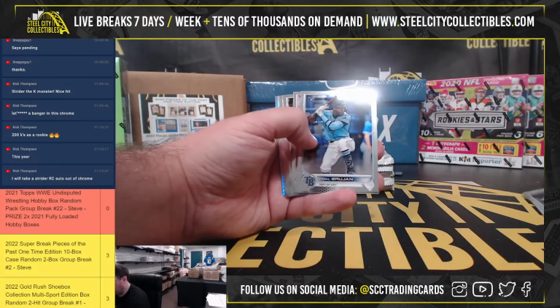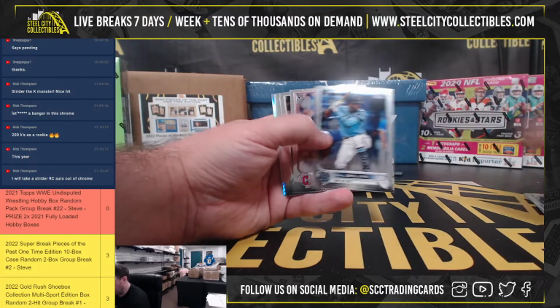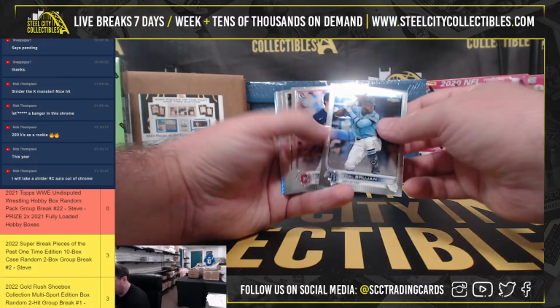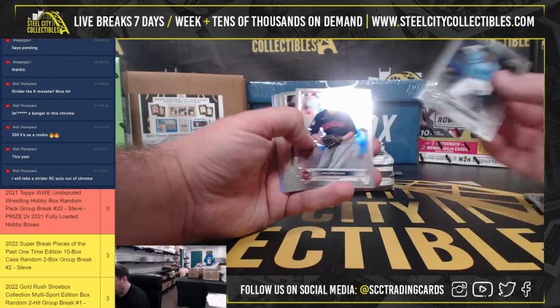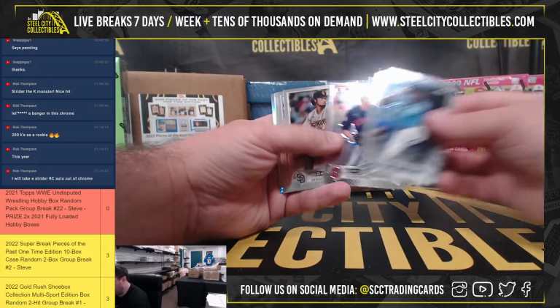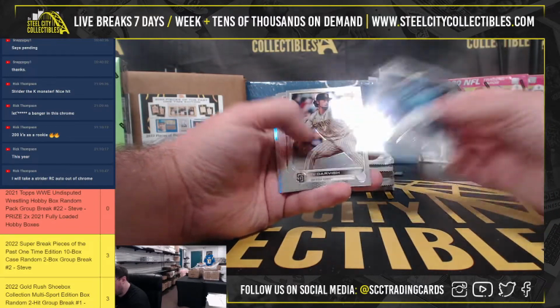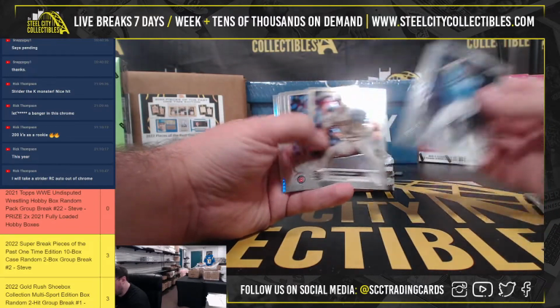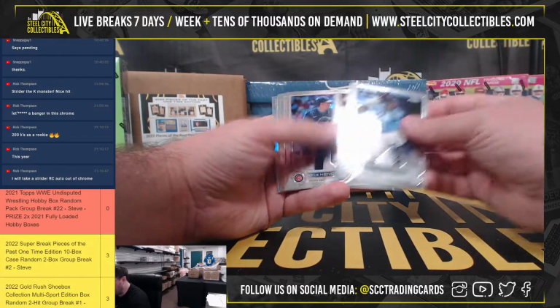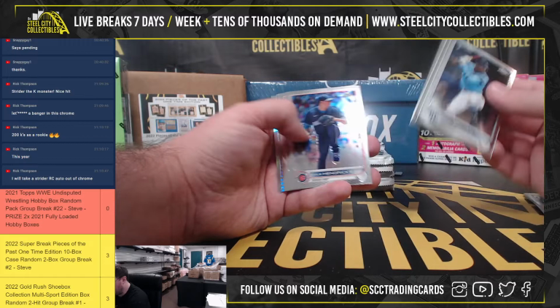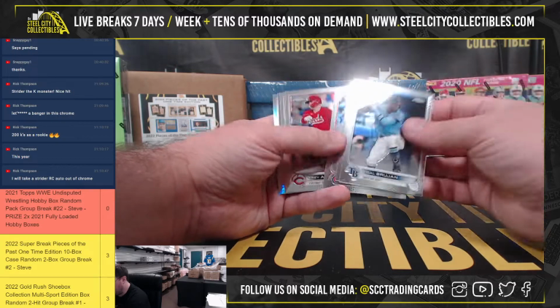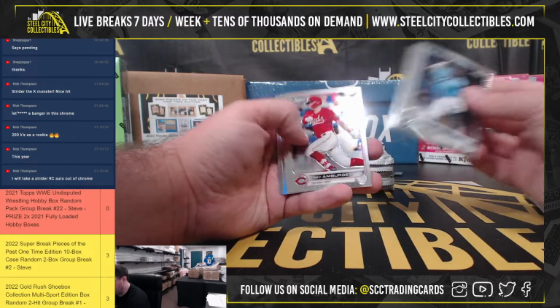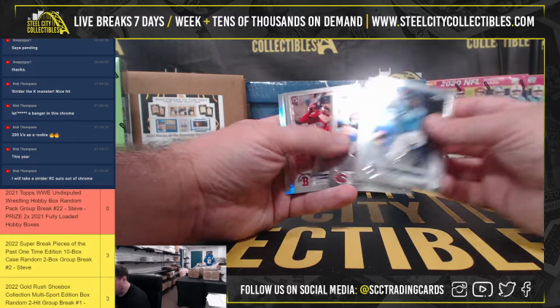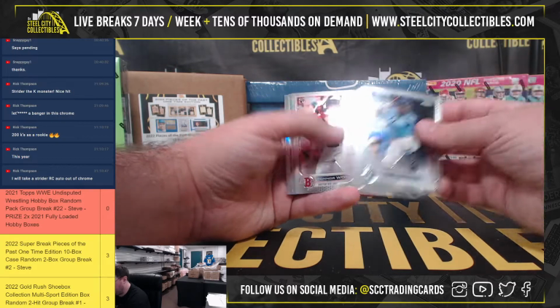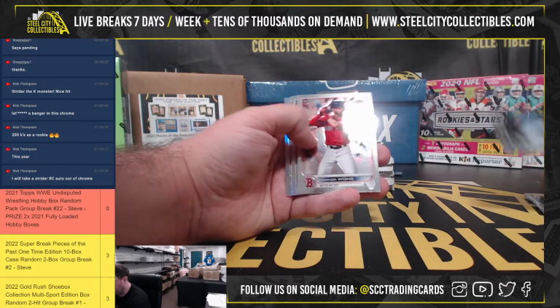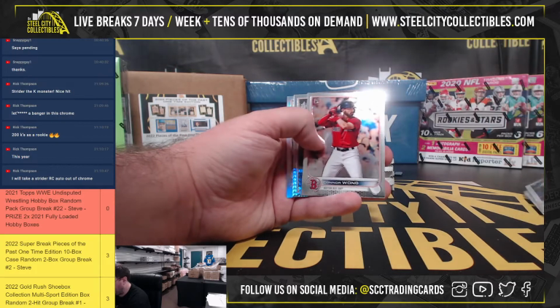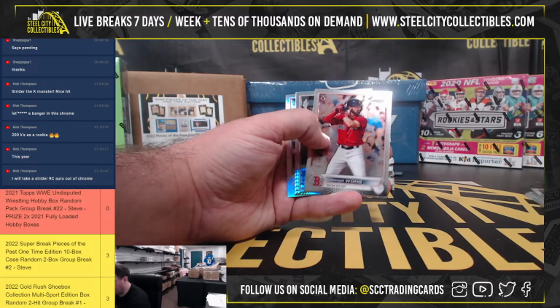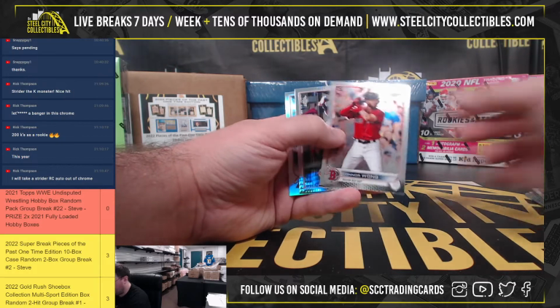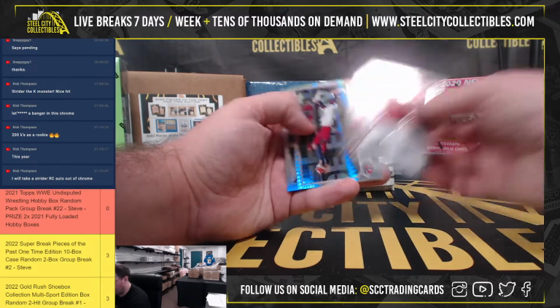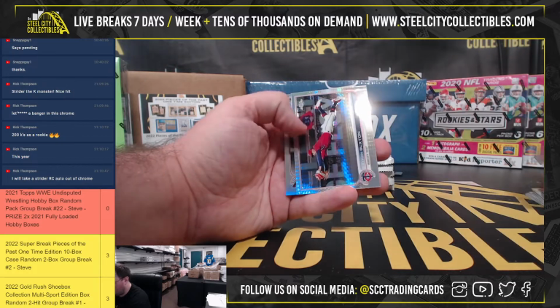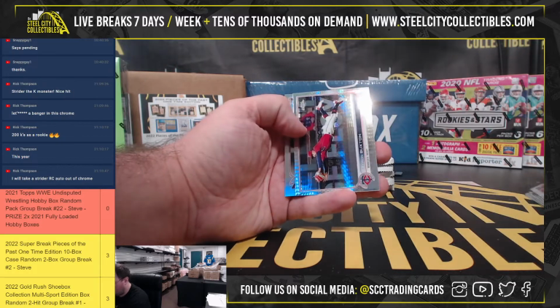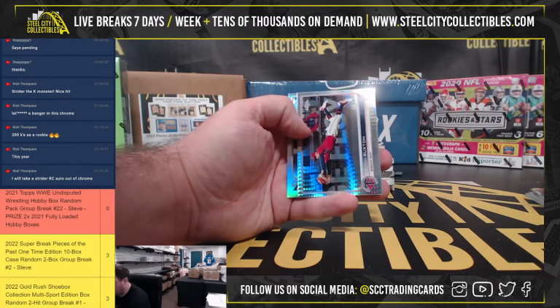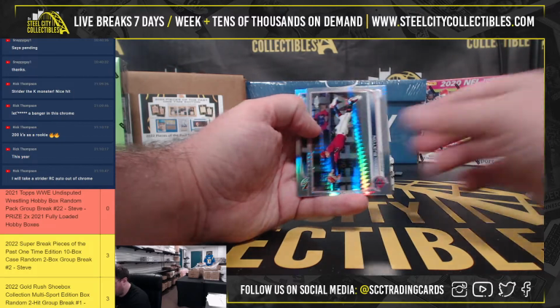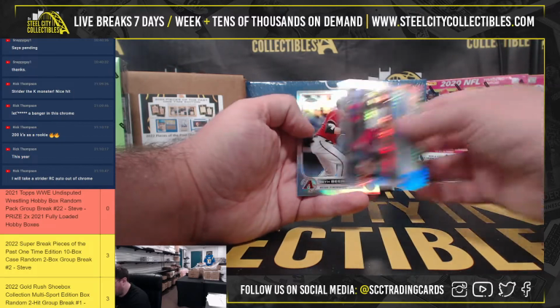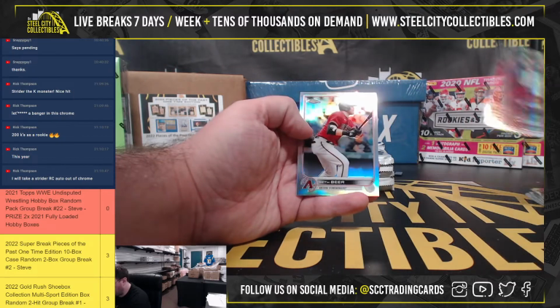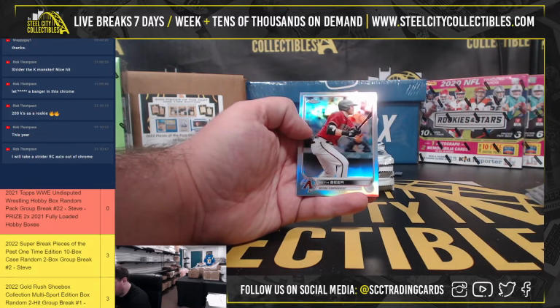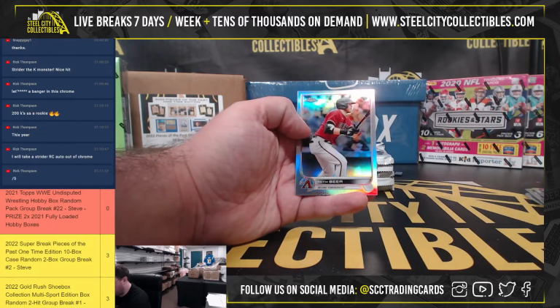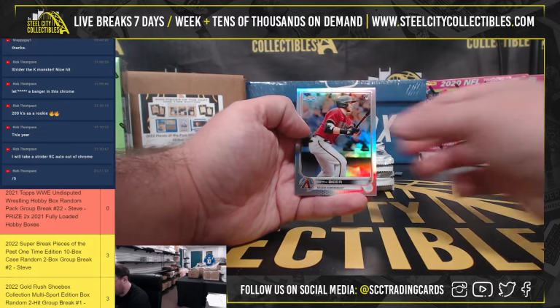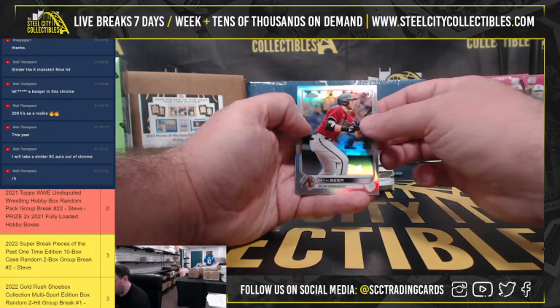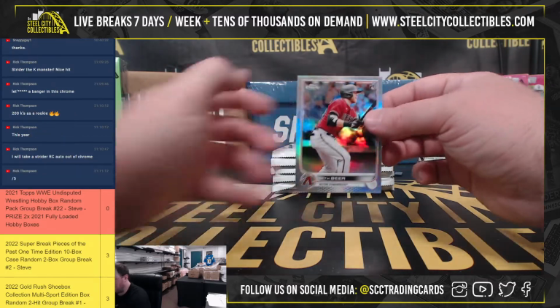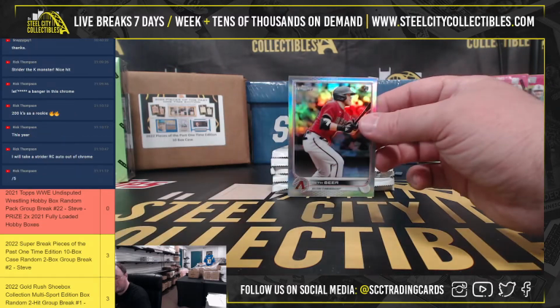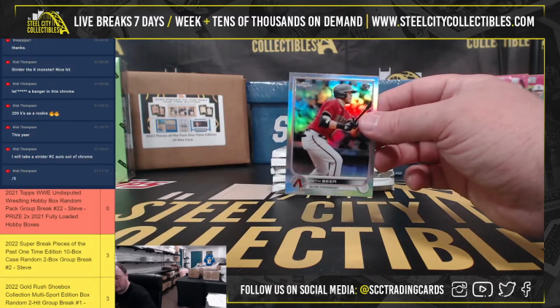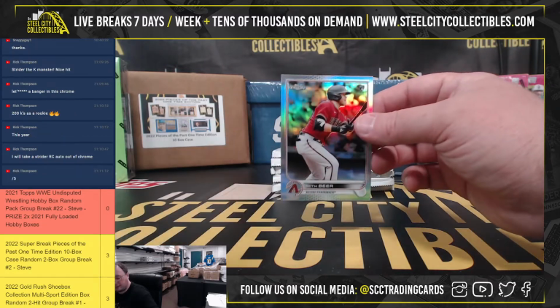Got about a Brule on Rookie there. X-Fractor of Buxton, Seth Beer Rookie Refractor.